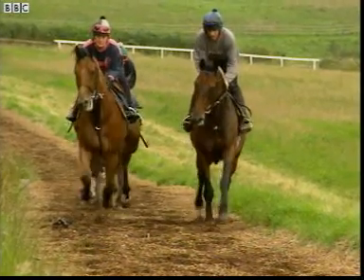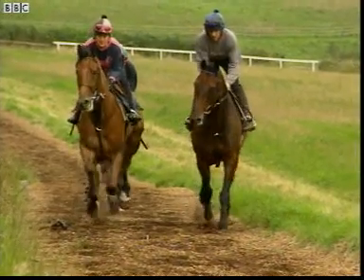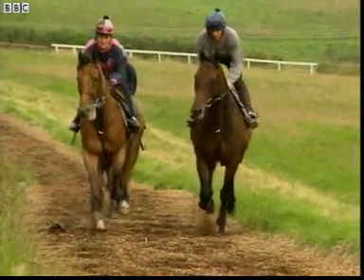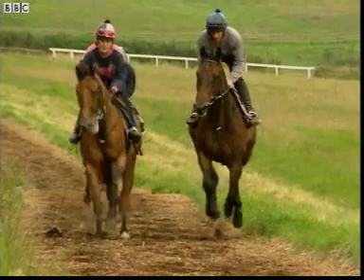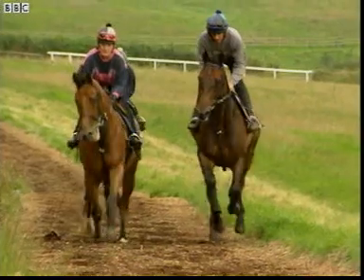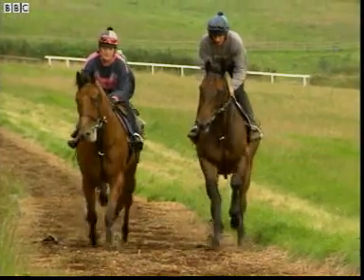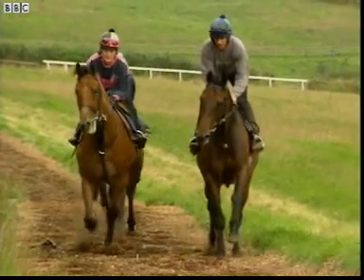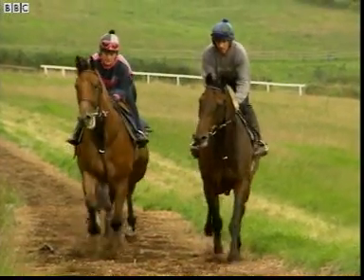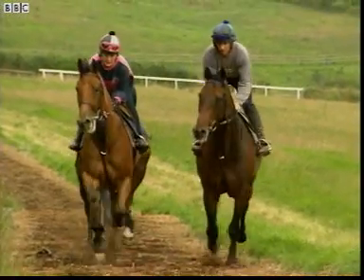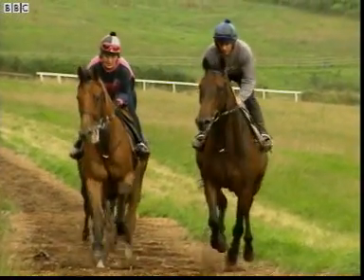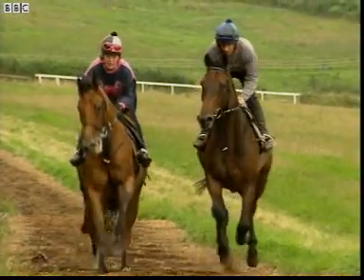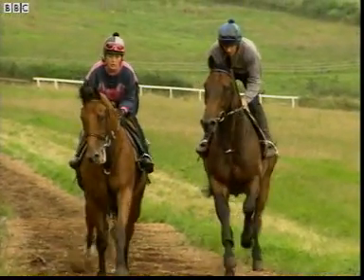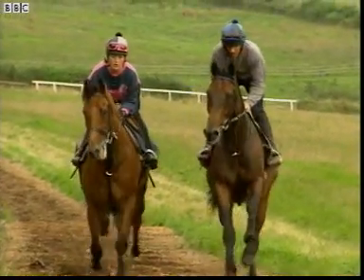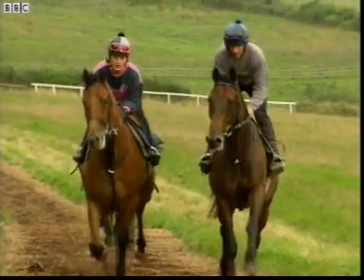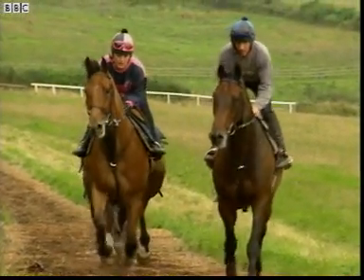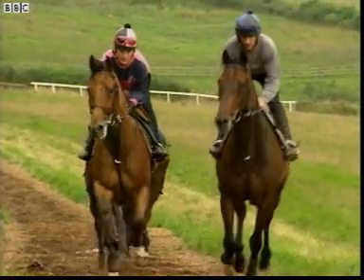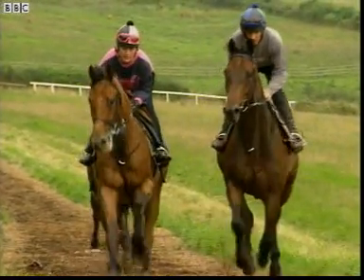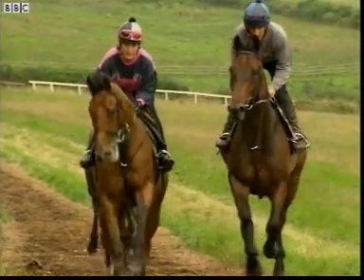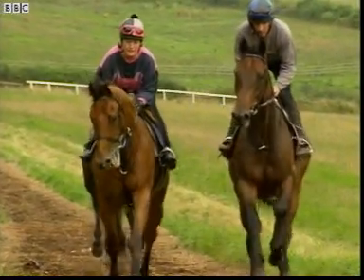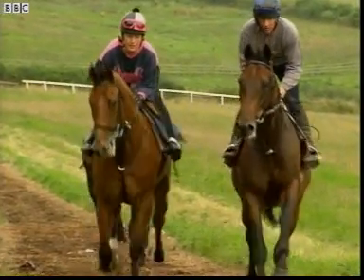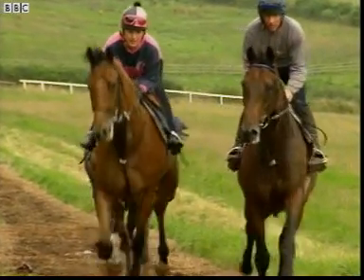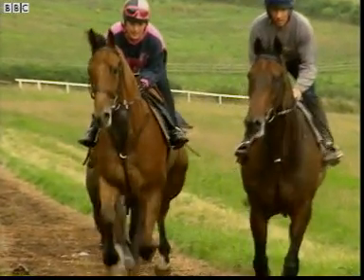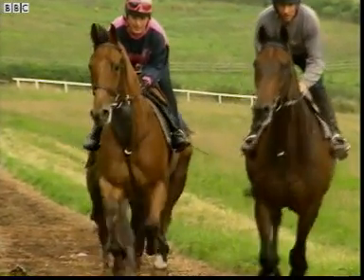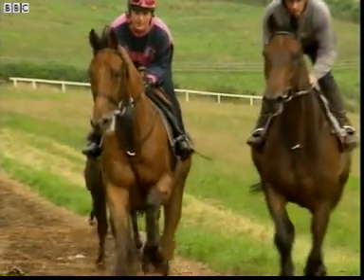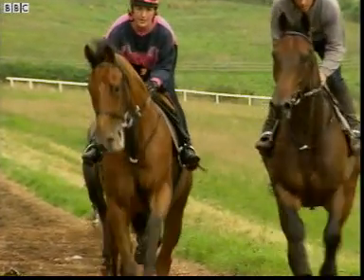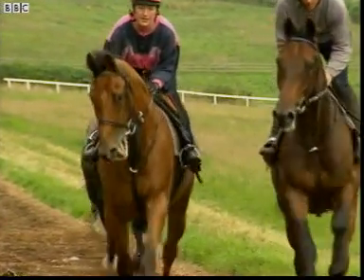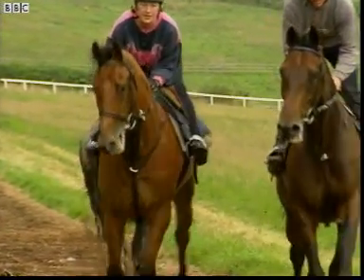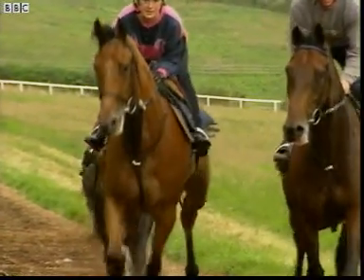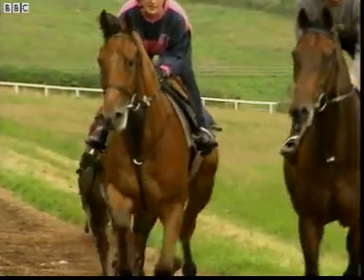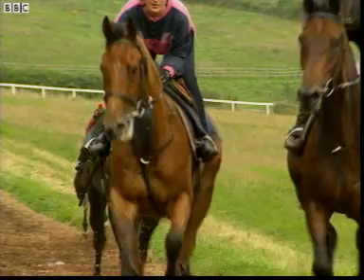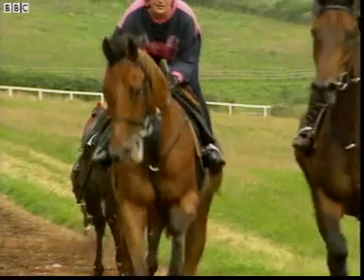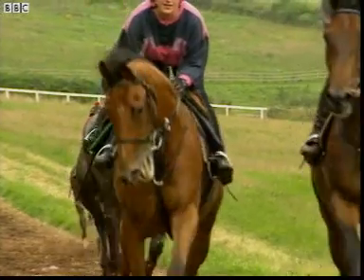As well as high-energy food, horses have another advantage in the energy stakes. They have a very efficient respiratory system.